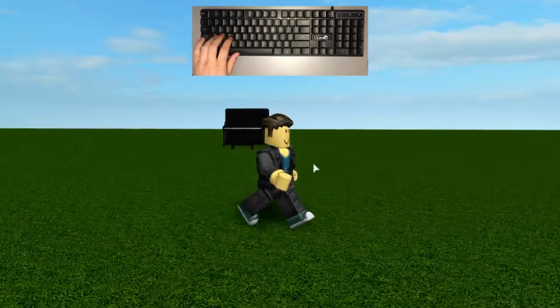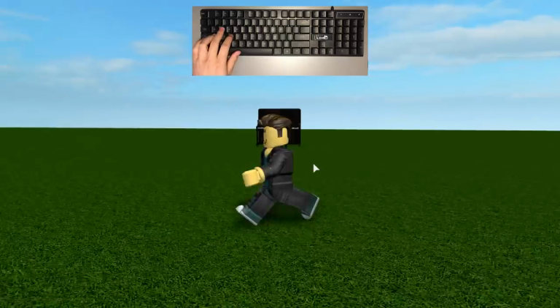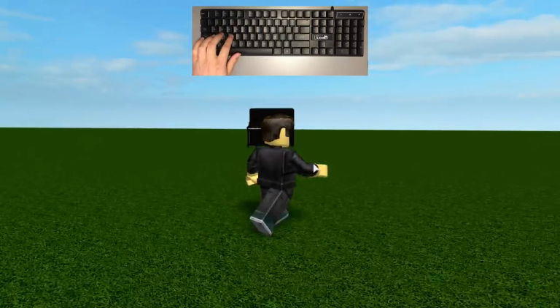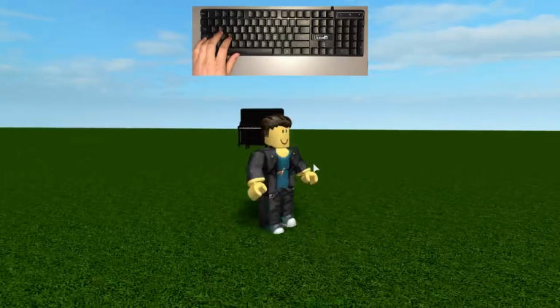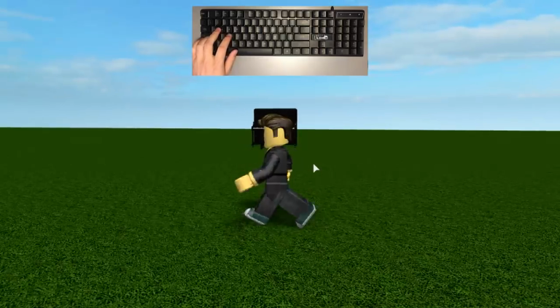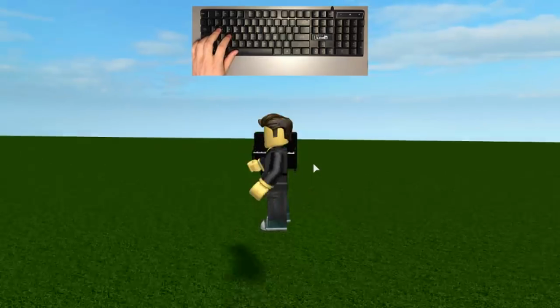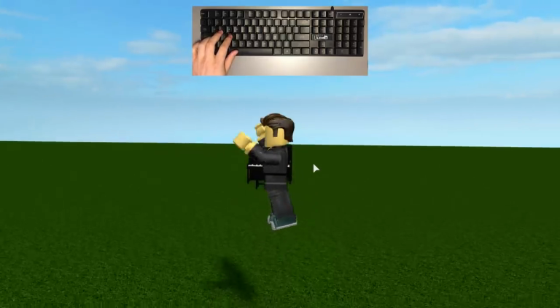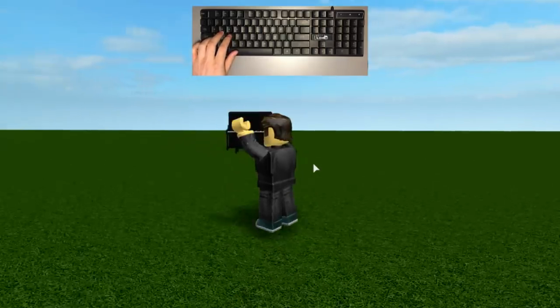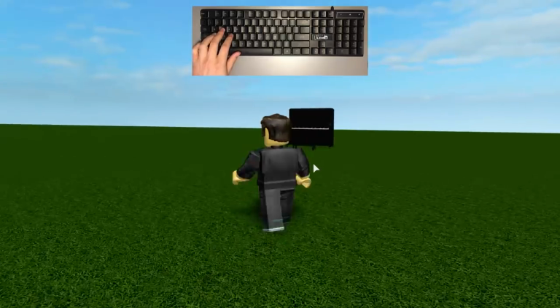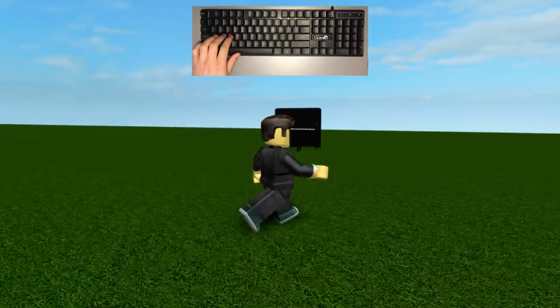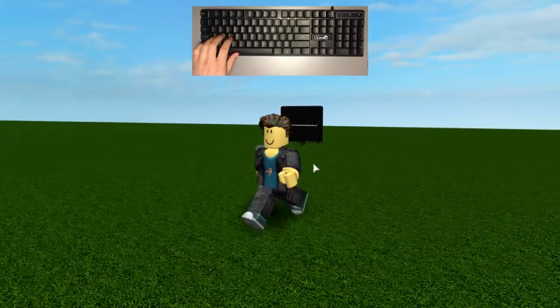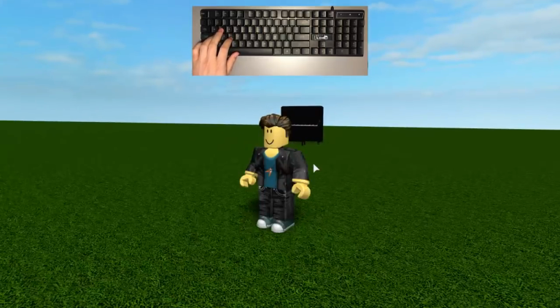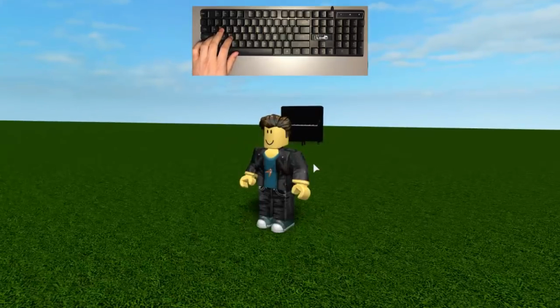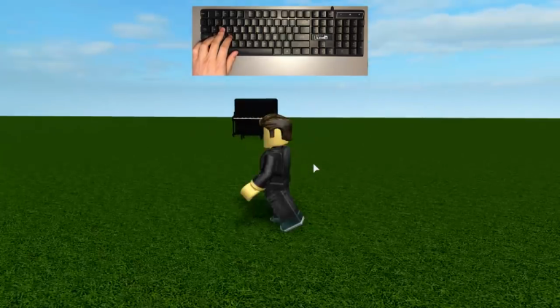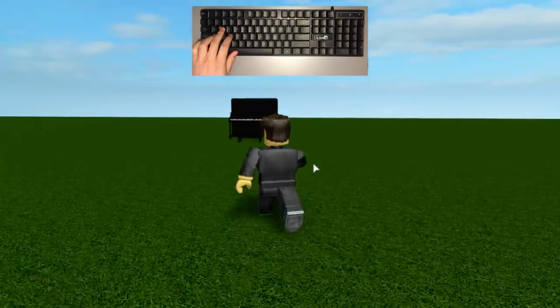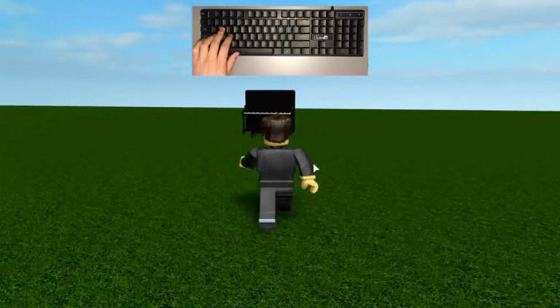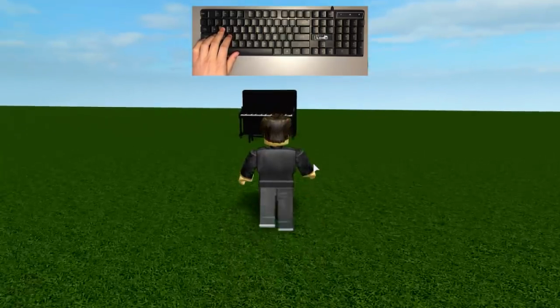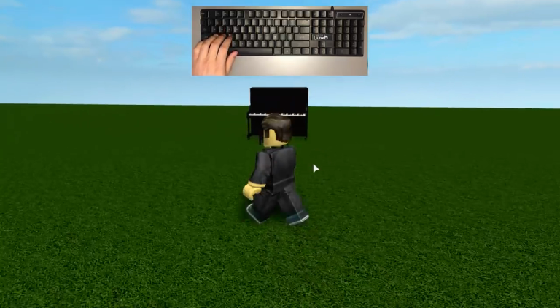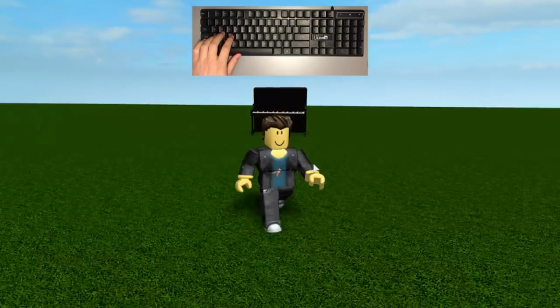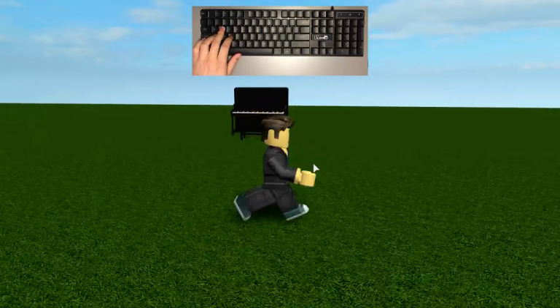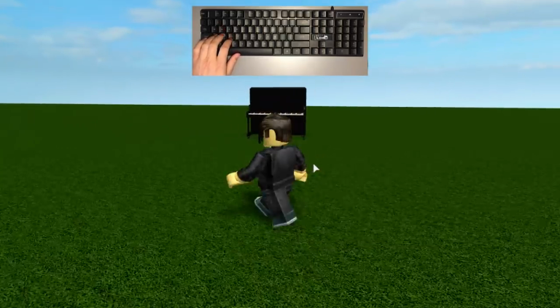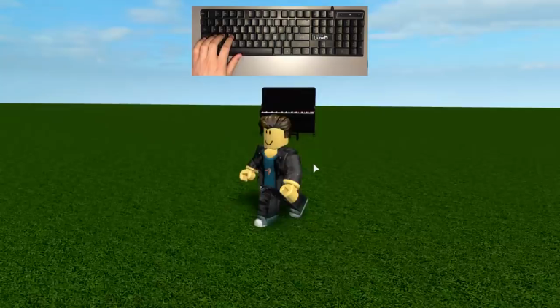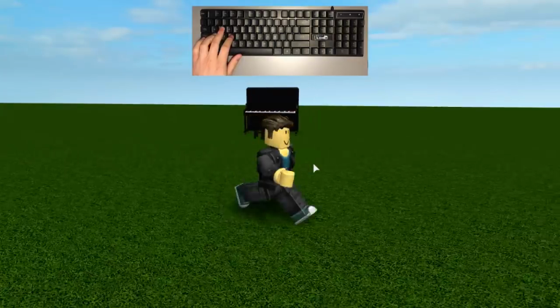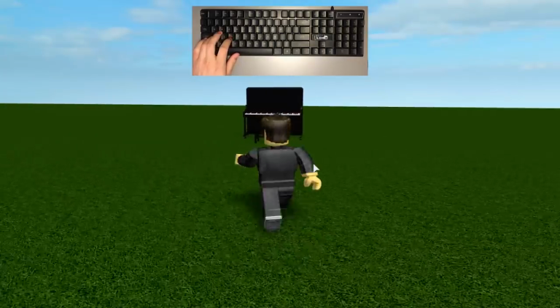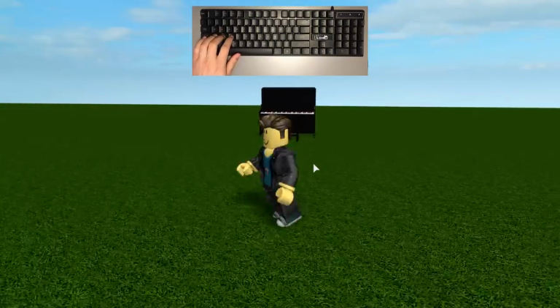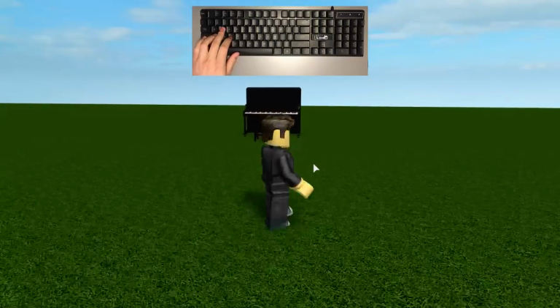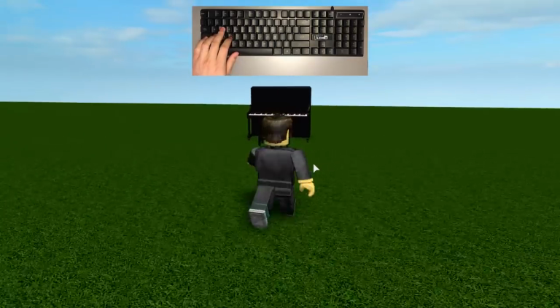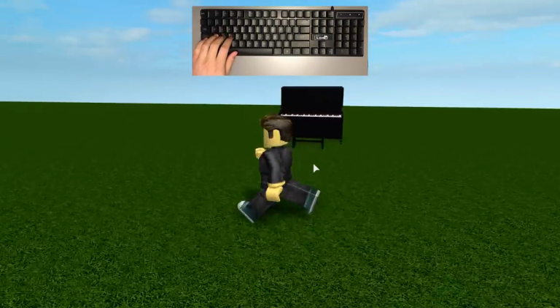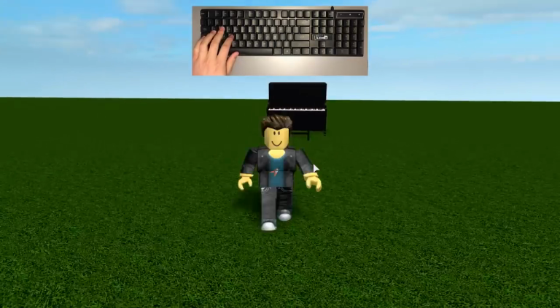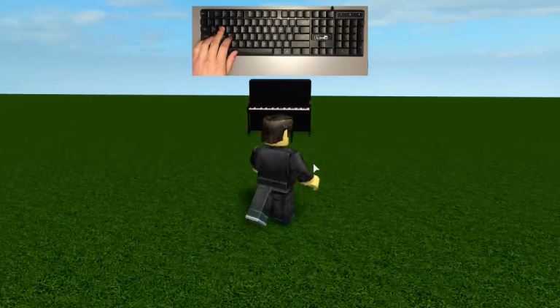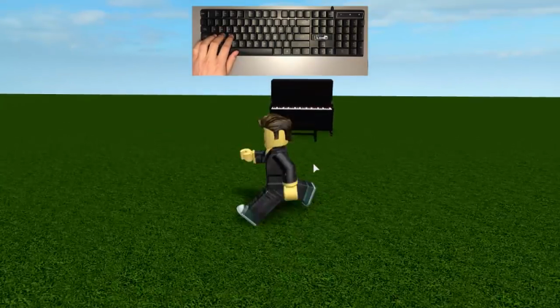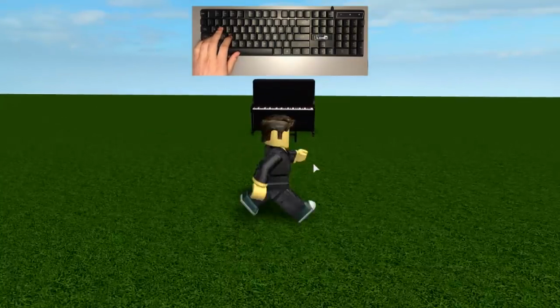Hello guys, this is Amos Don't Music, and in today's video I am going to play Bad Guy by Billie Eilish using the Roblox piano.